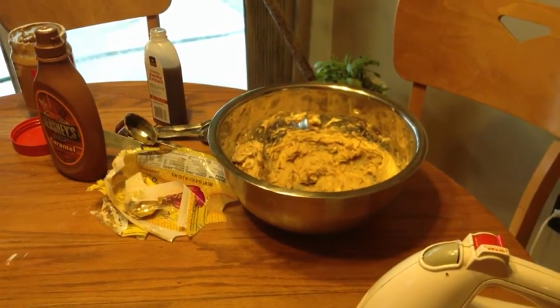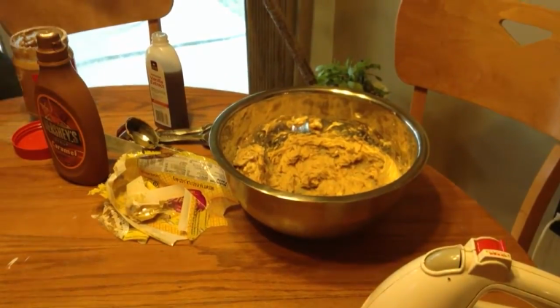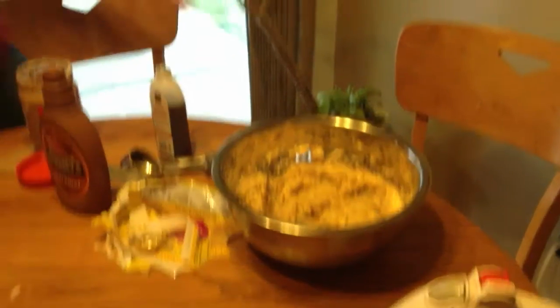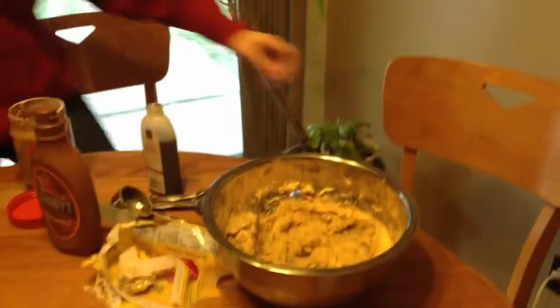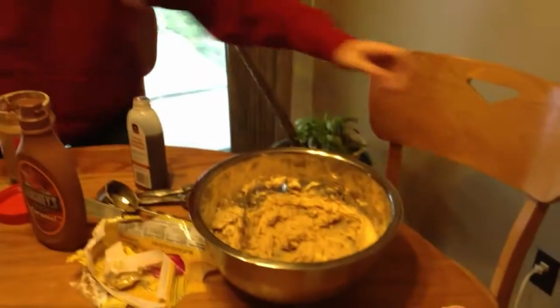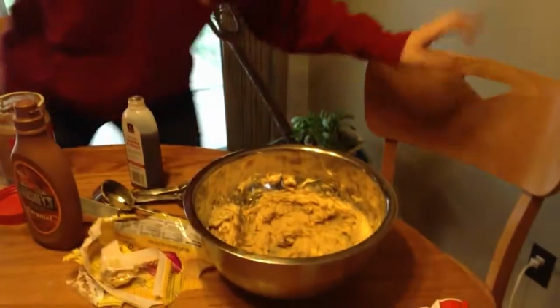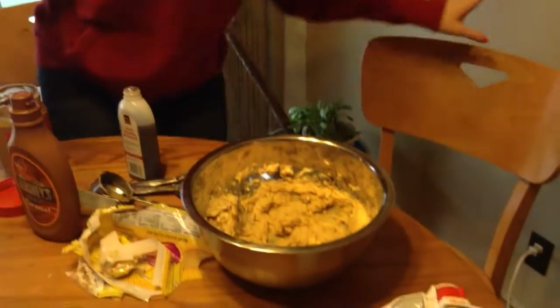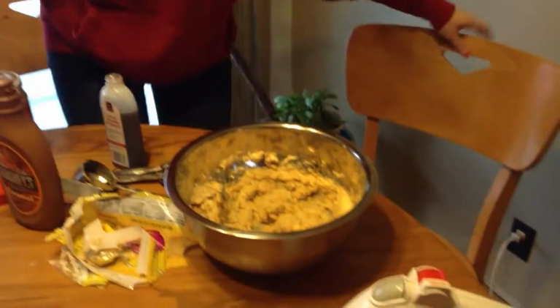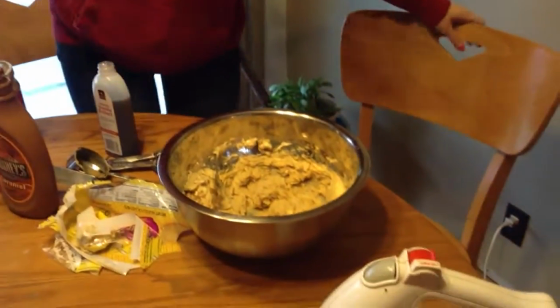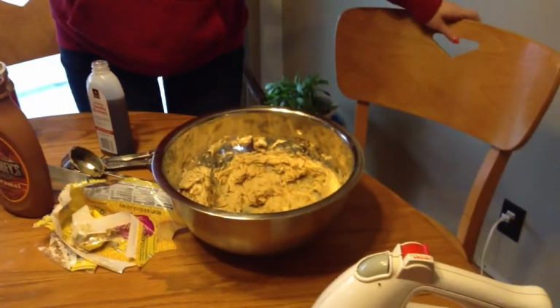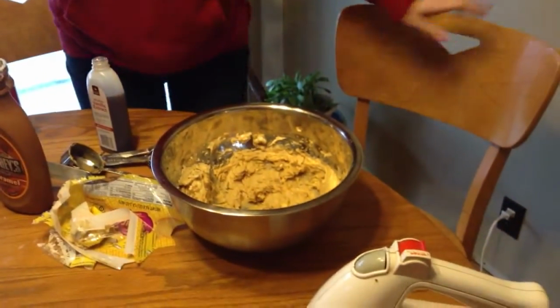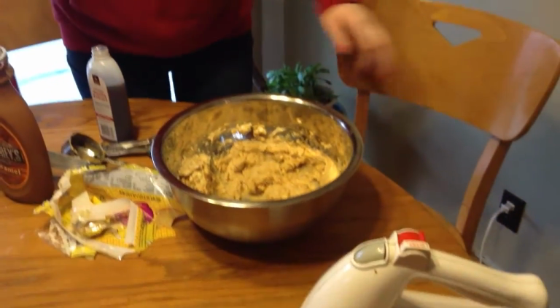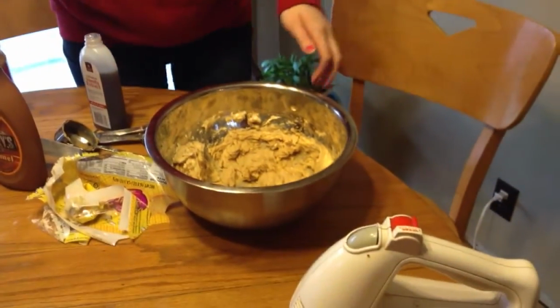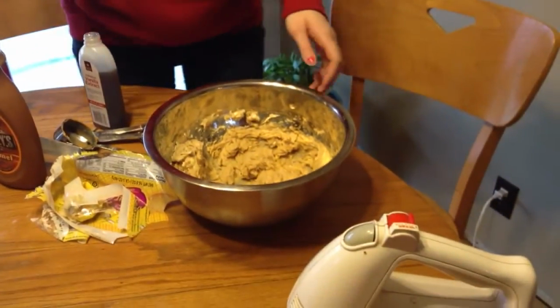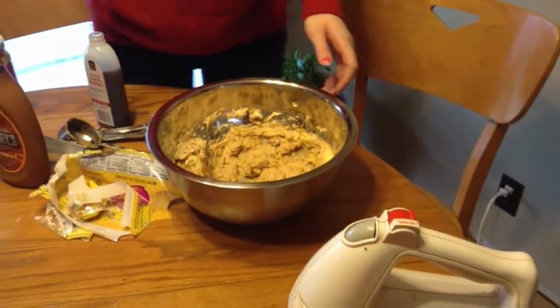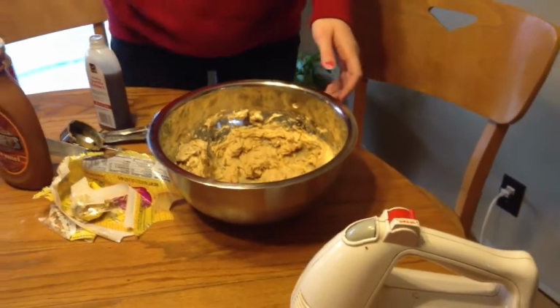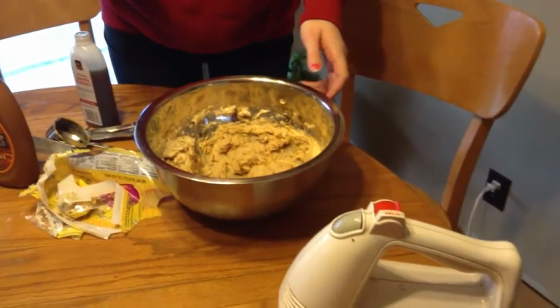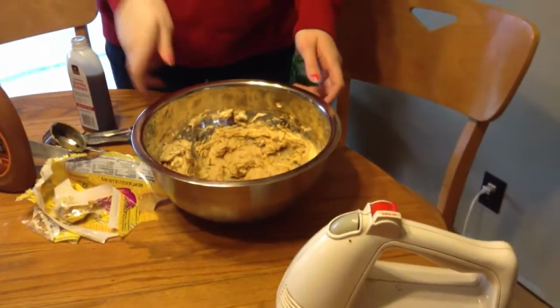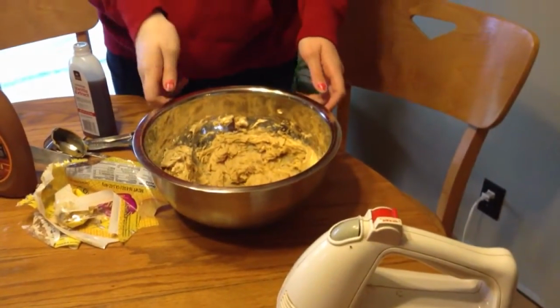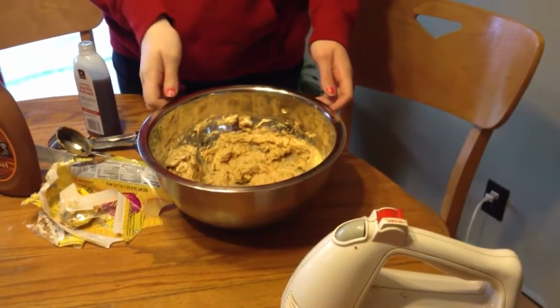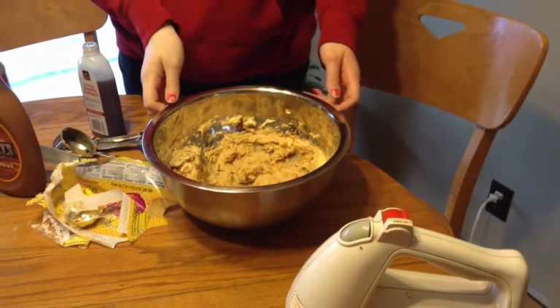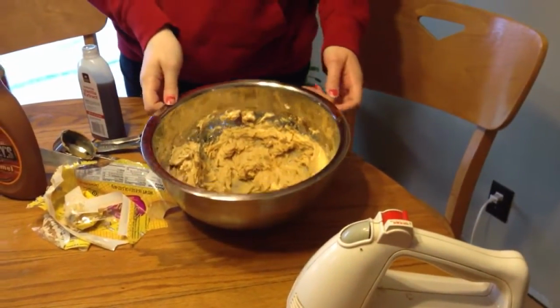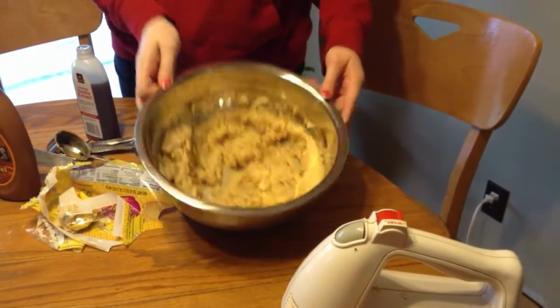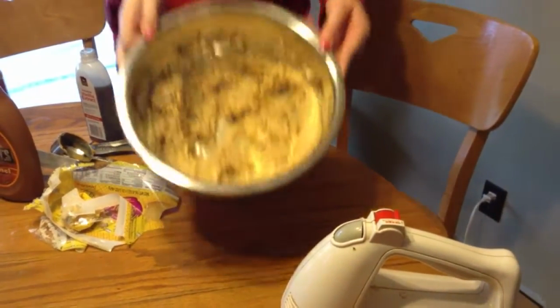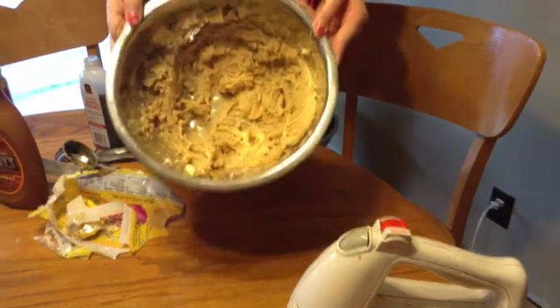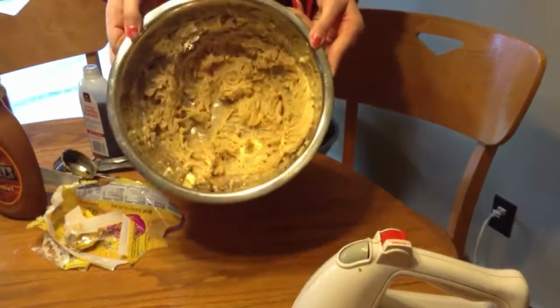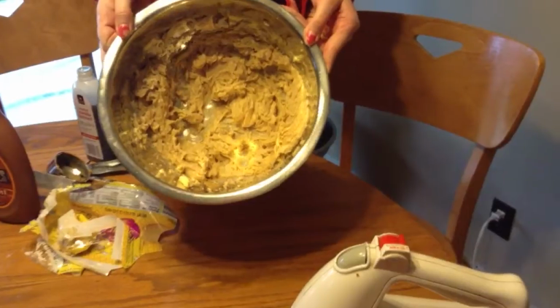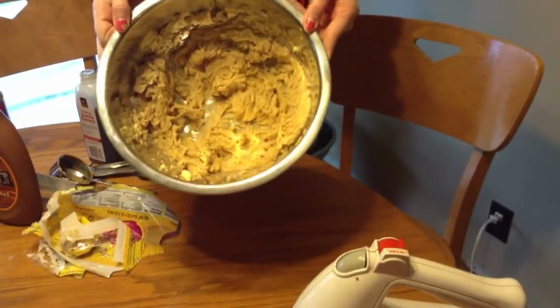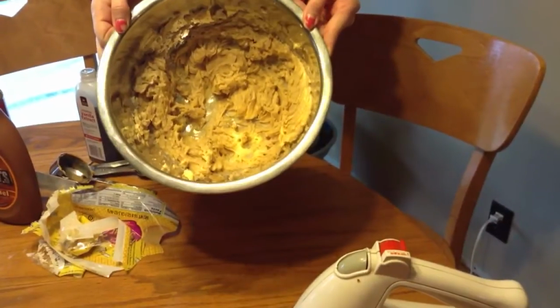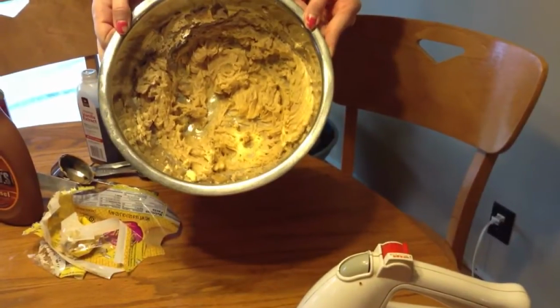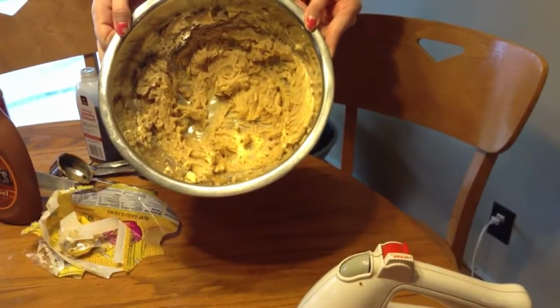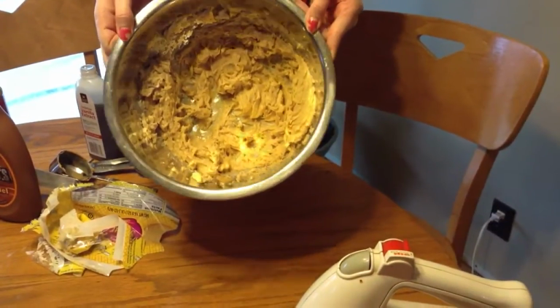Then, you take all your ingredients and mix them up with egg beaters so it looks like this.